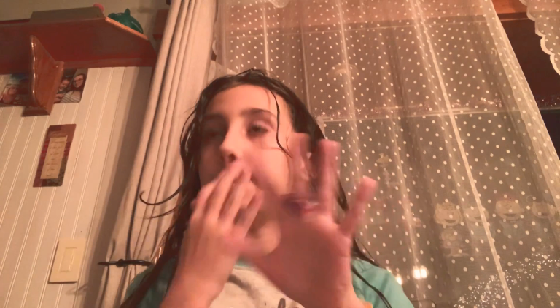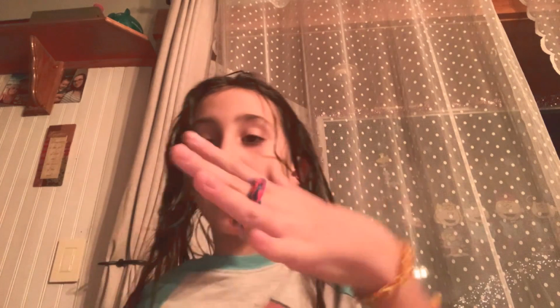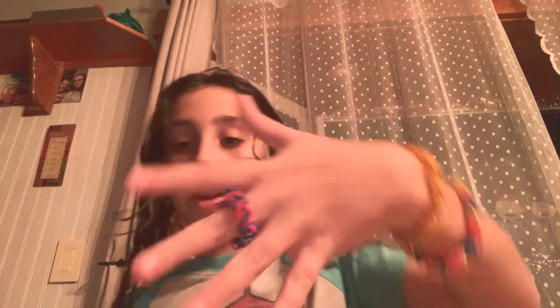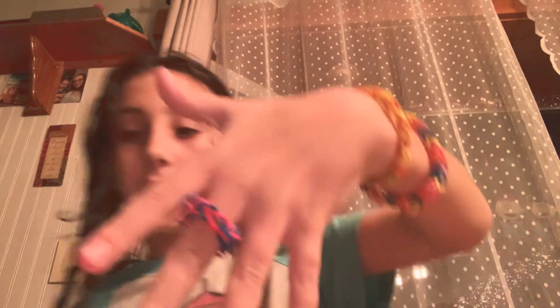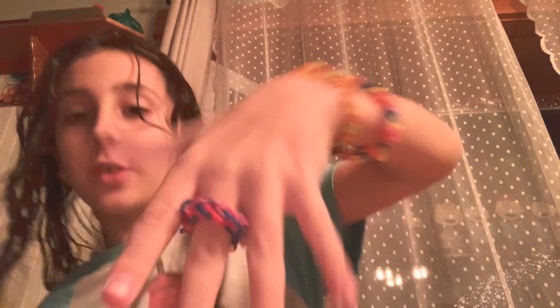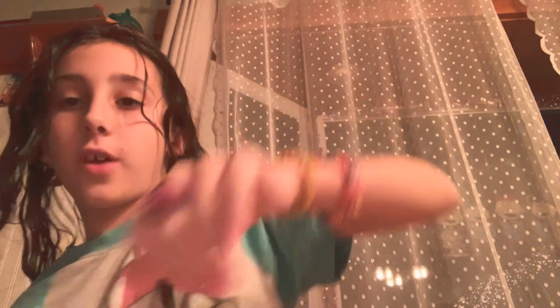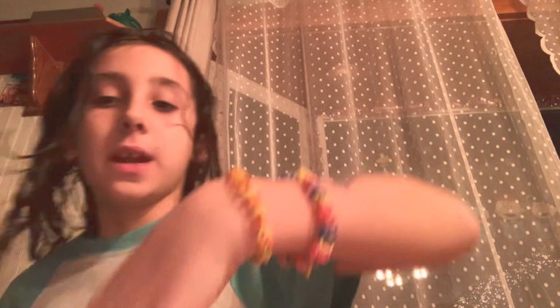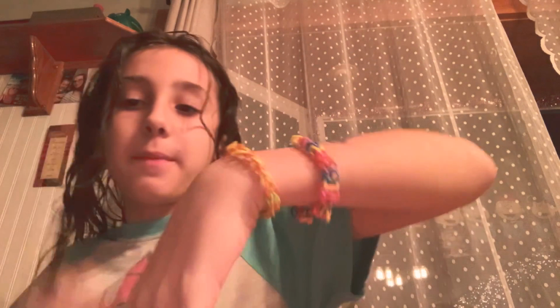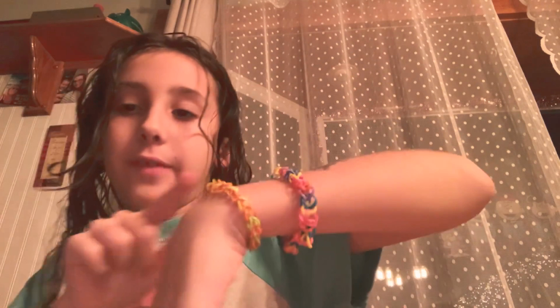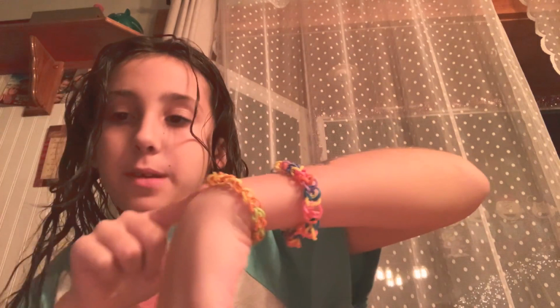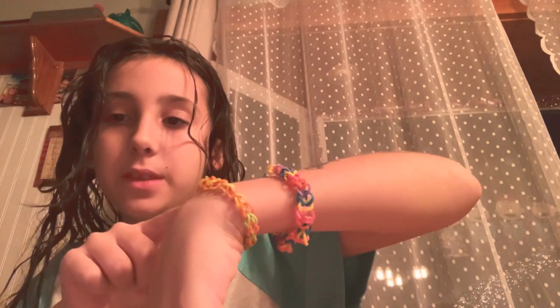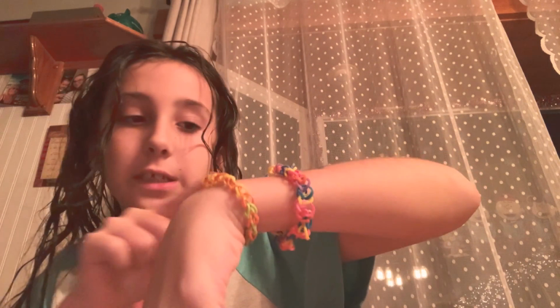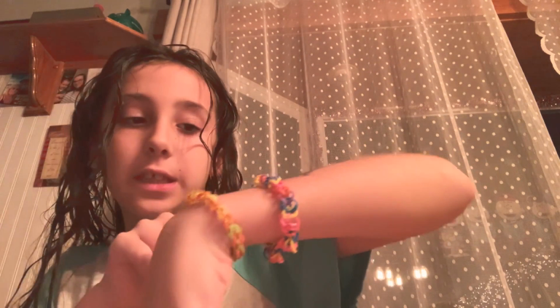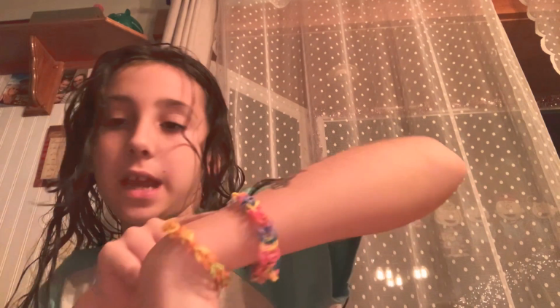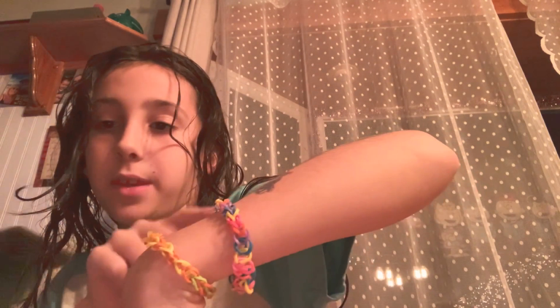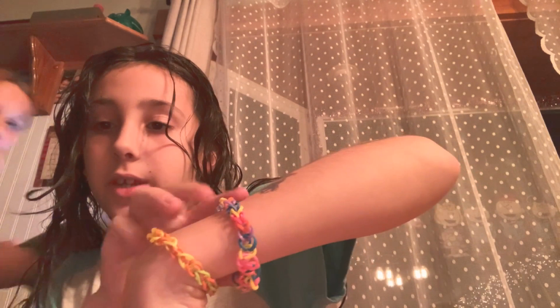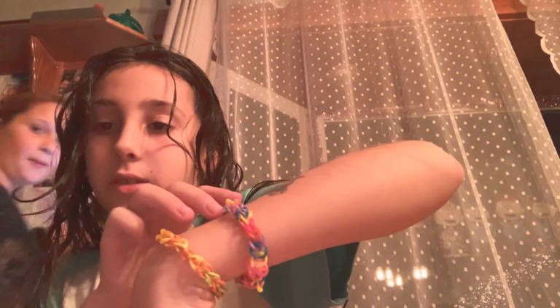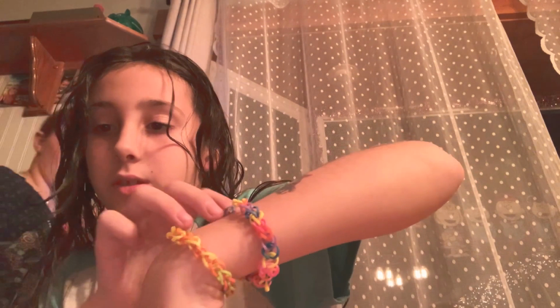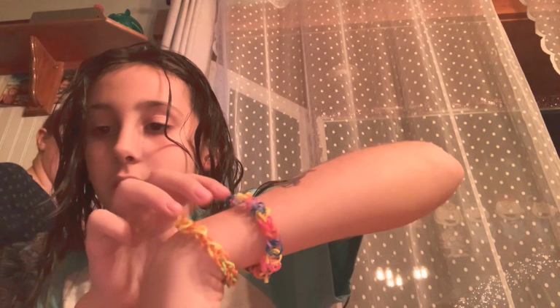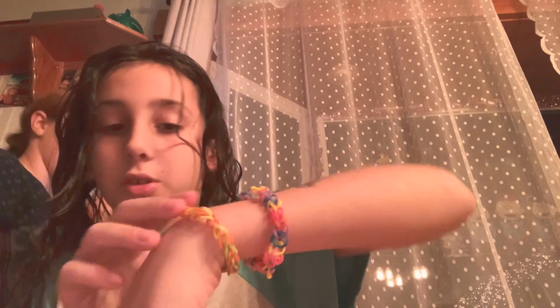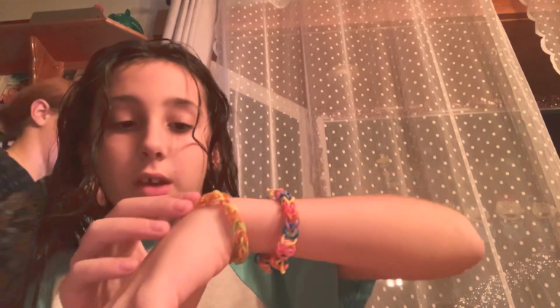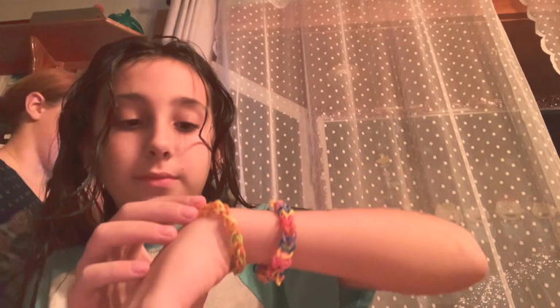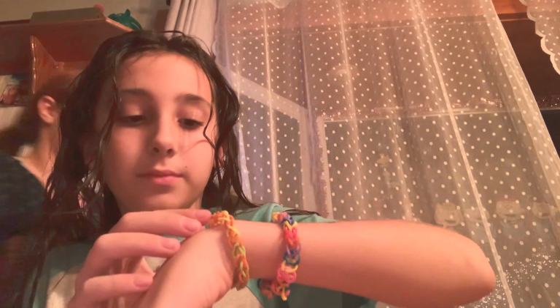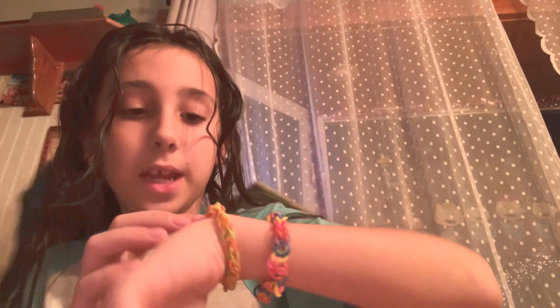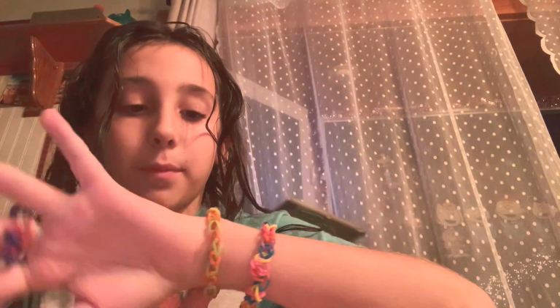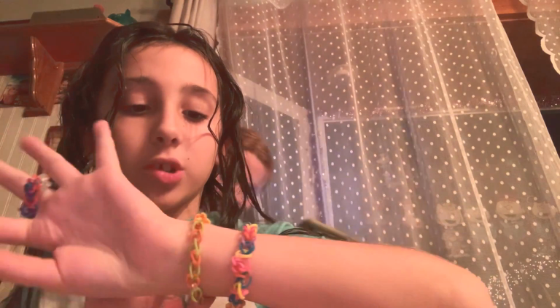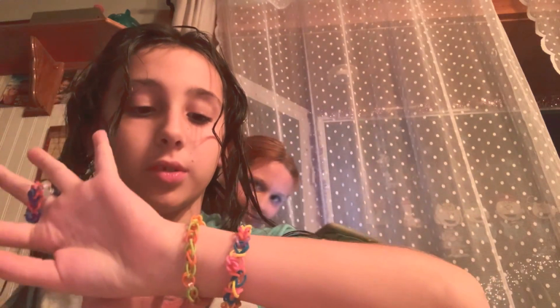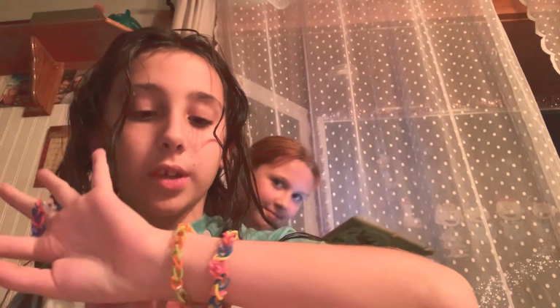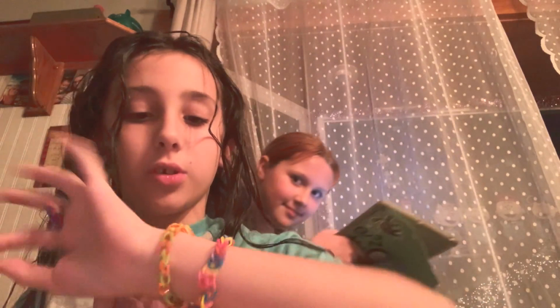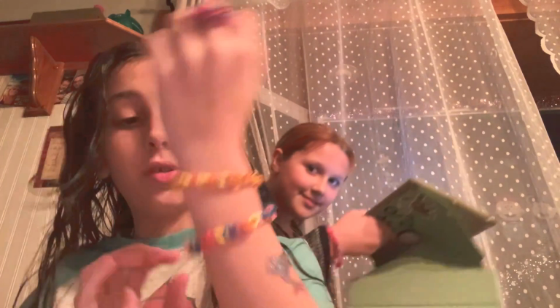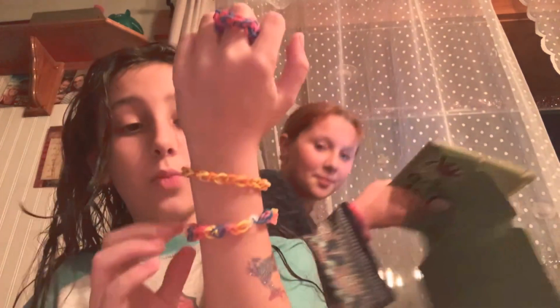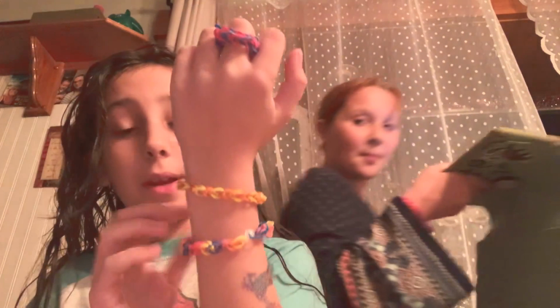I made a ring so far. My friend made me this, and then I made this. I personally think hers is way better.